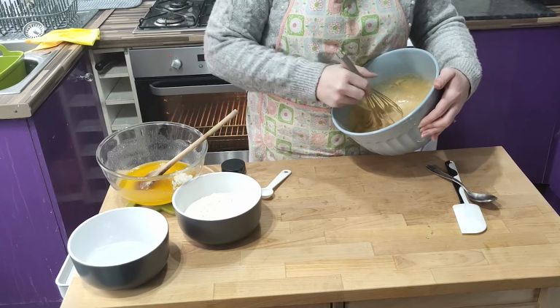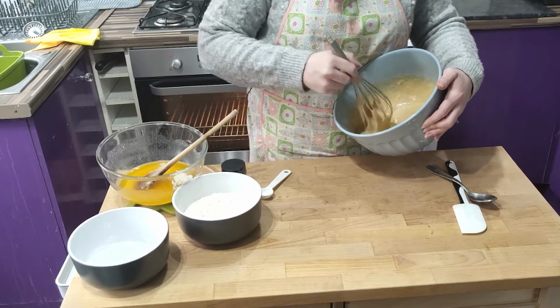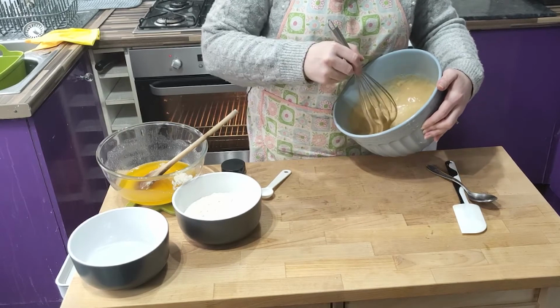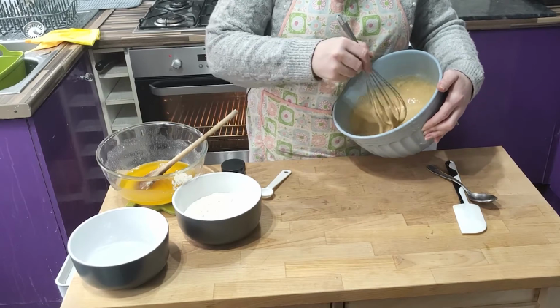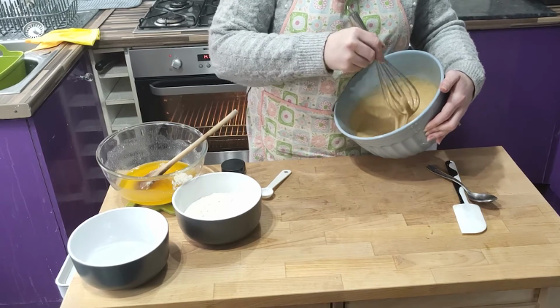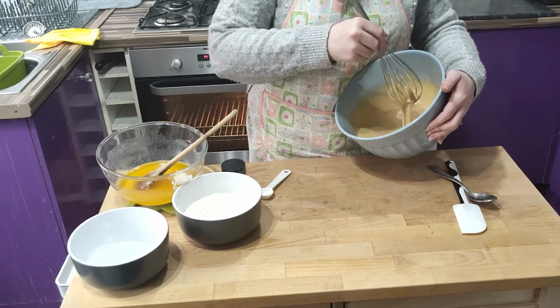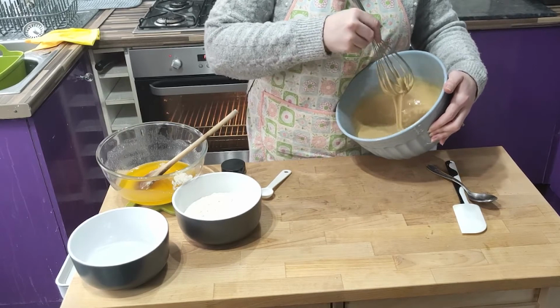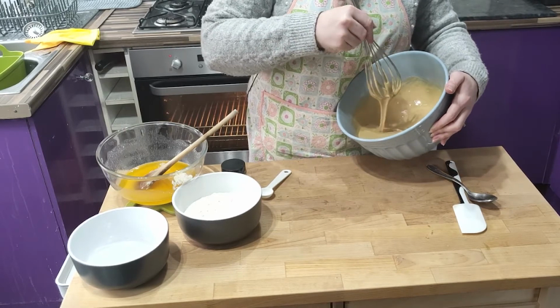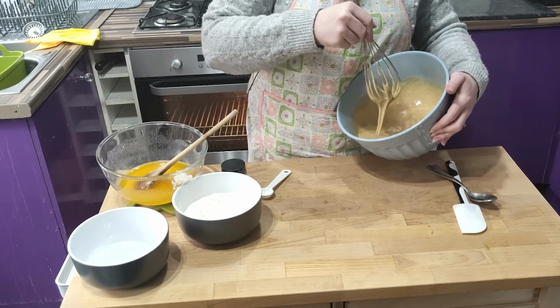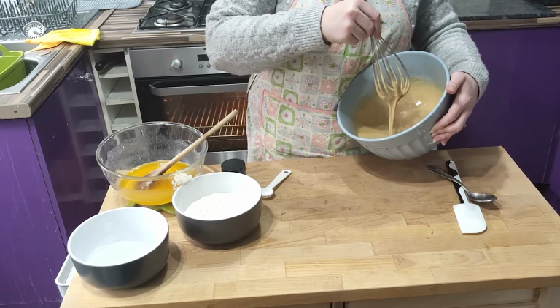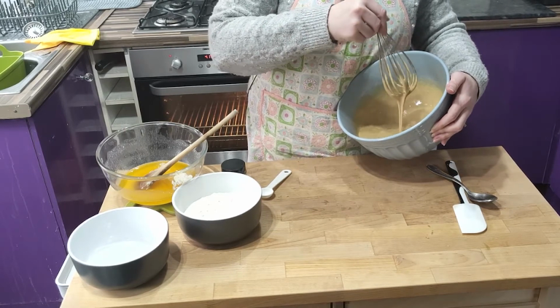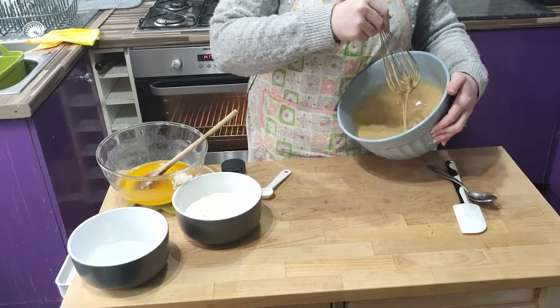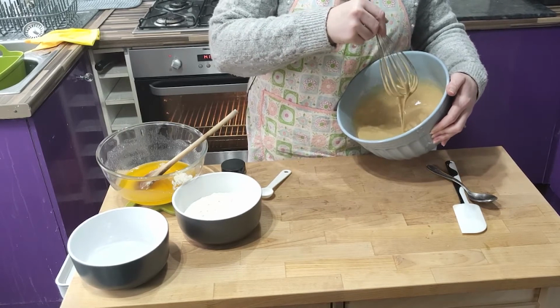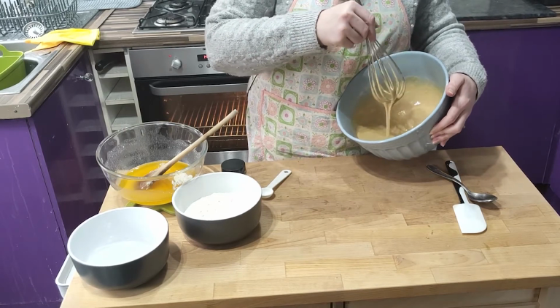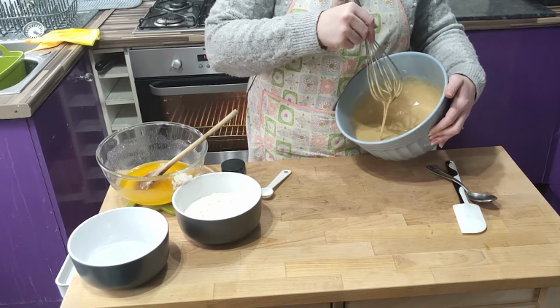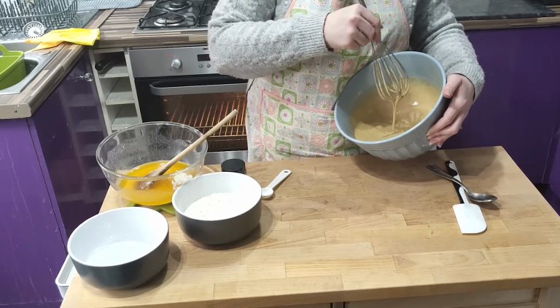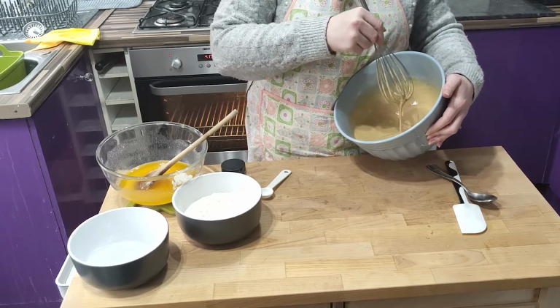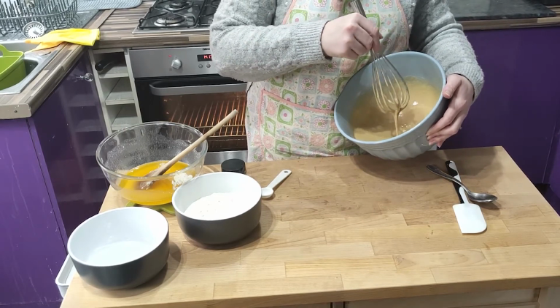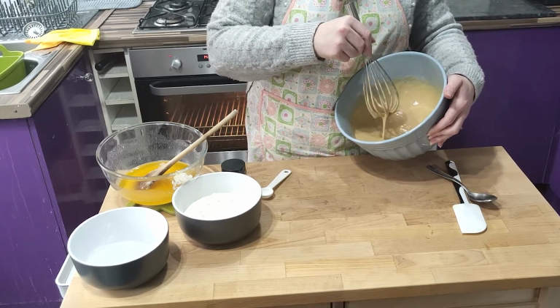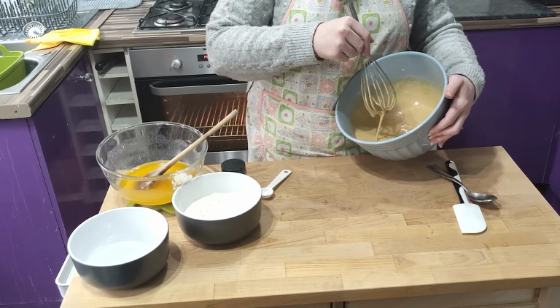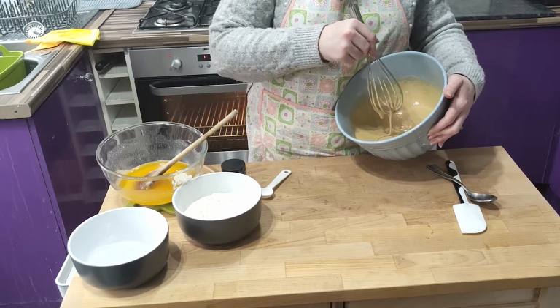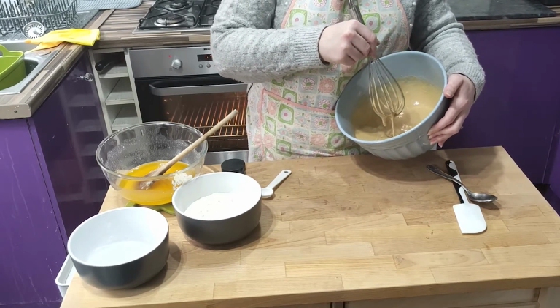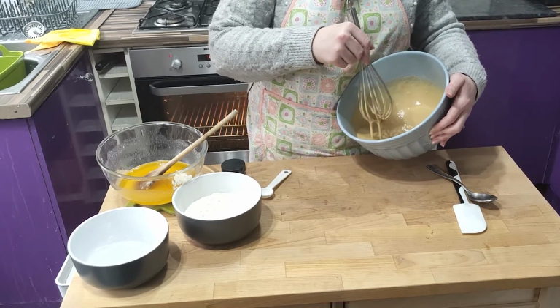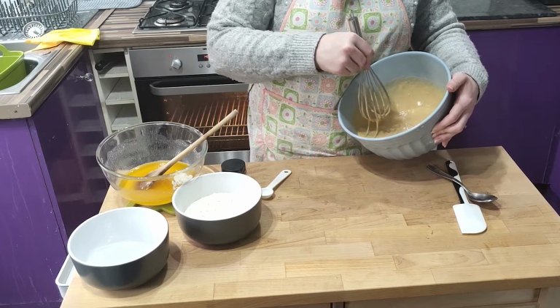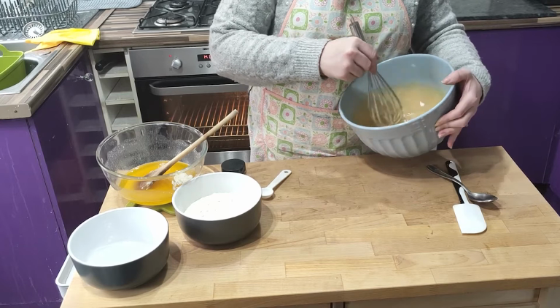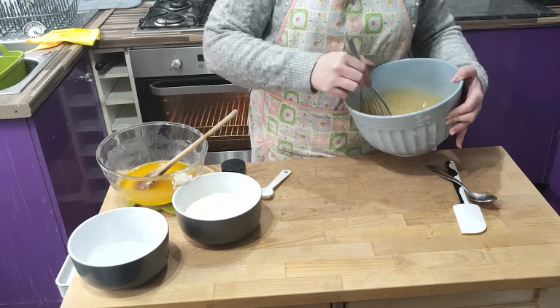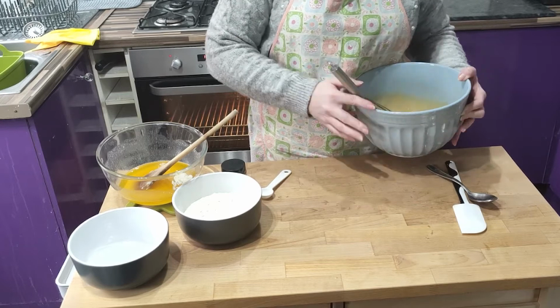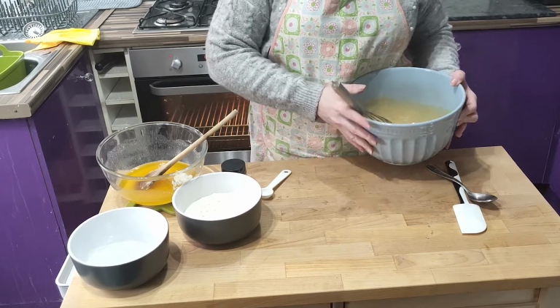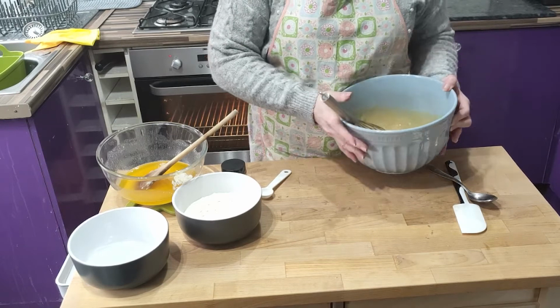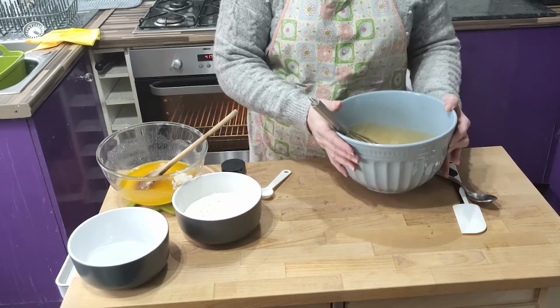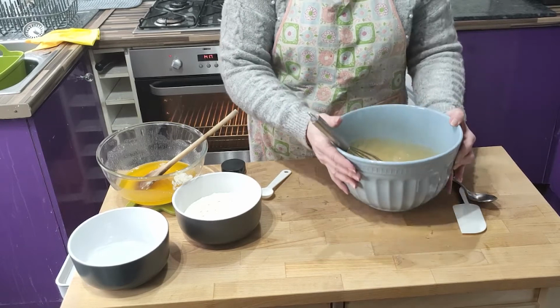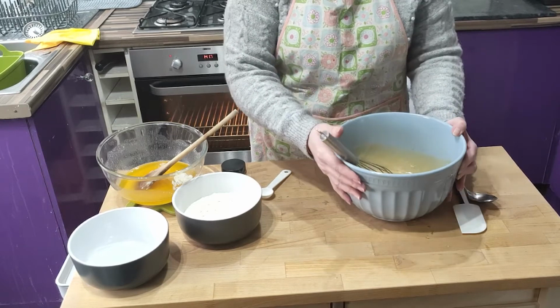Whisk all that together until foamy. It's well whisked when your whisk leaves a ribbon of batter that sits on the surface, like I'm demonstrating there.